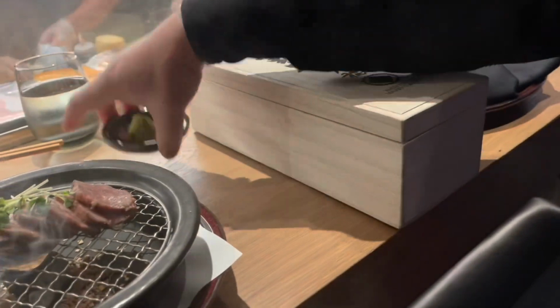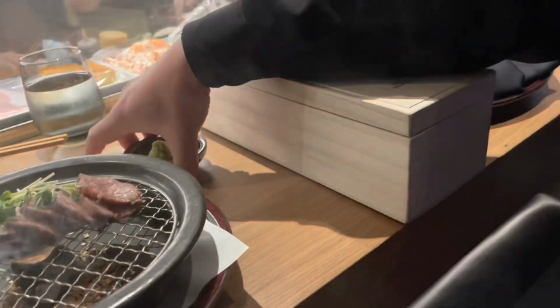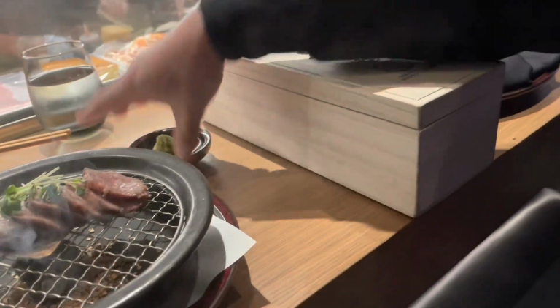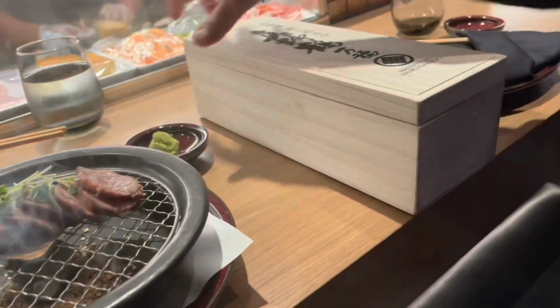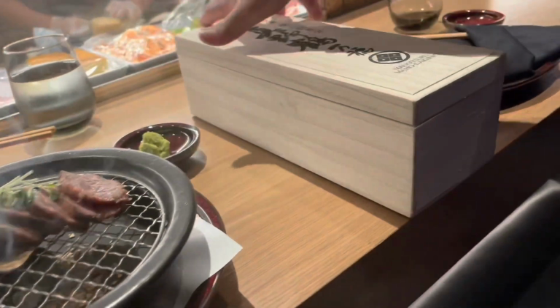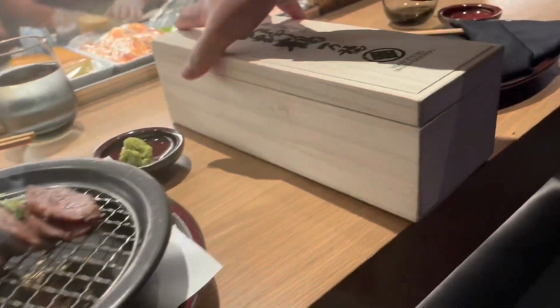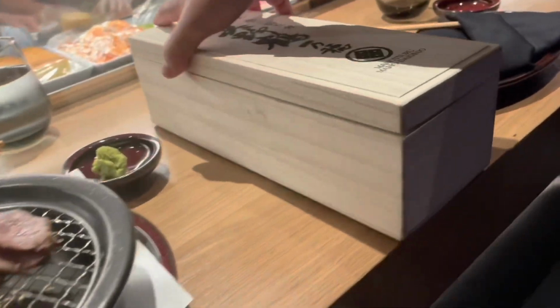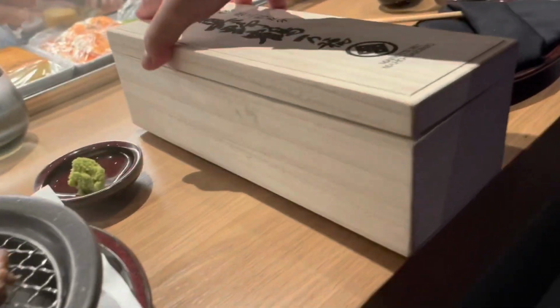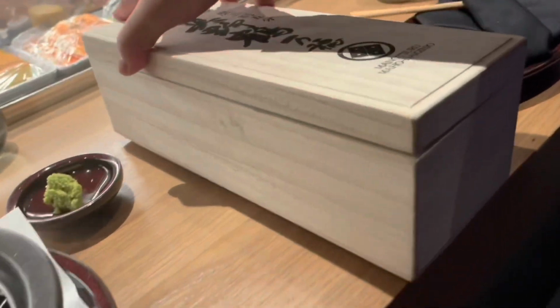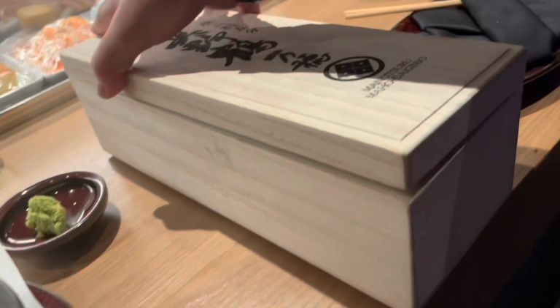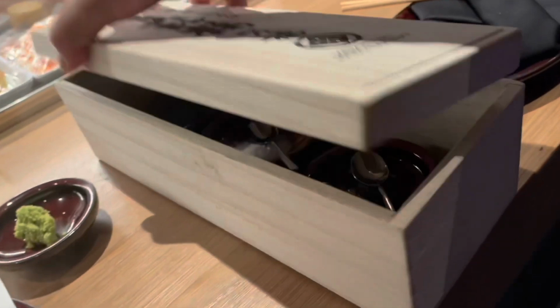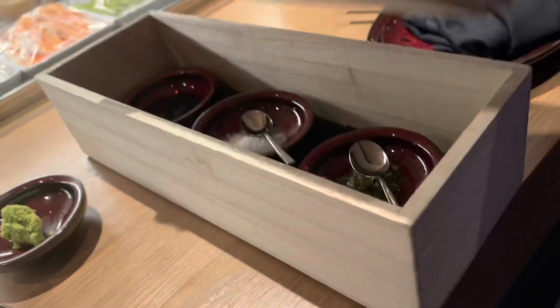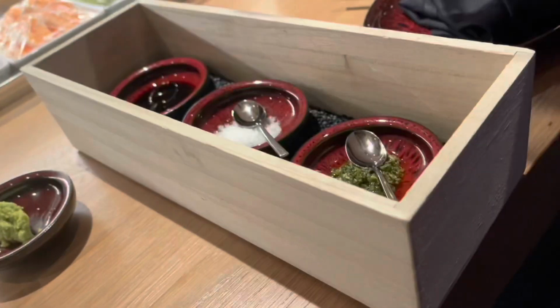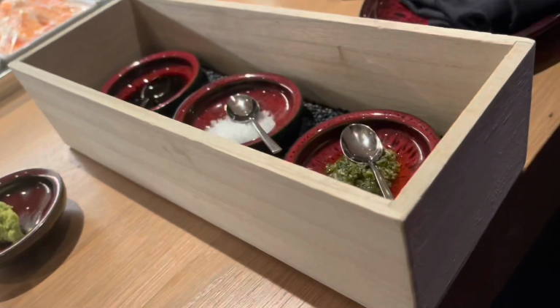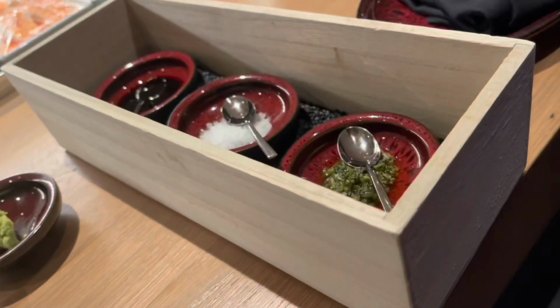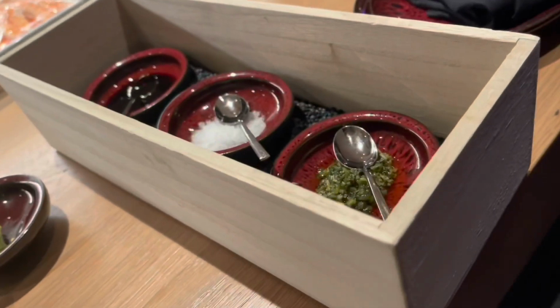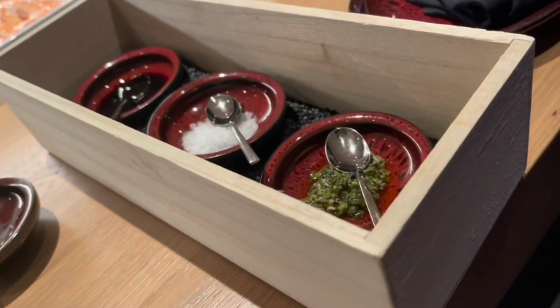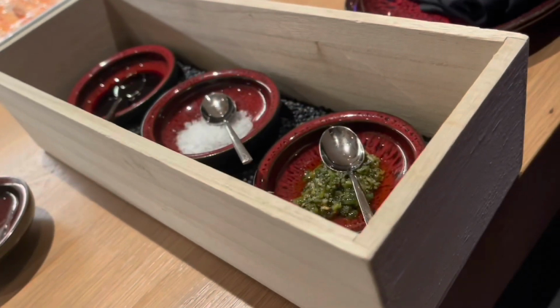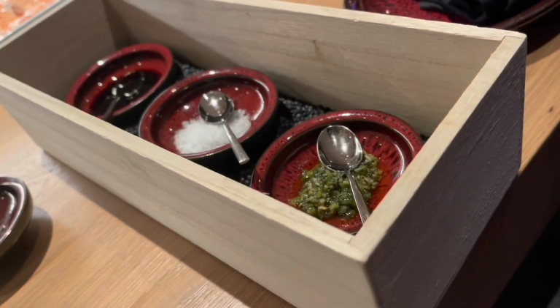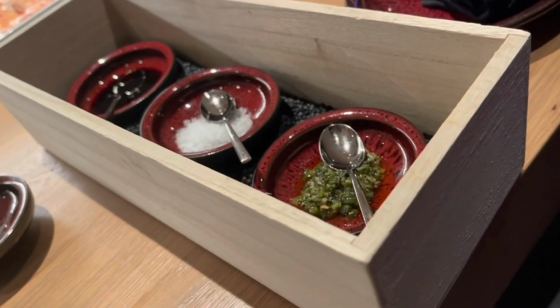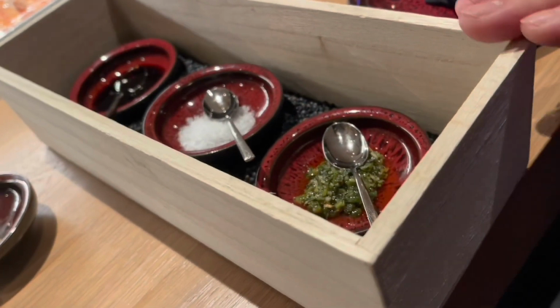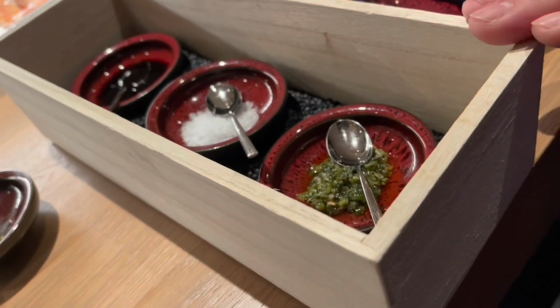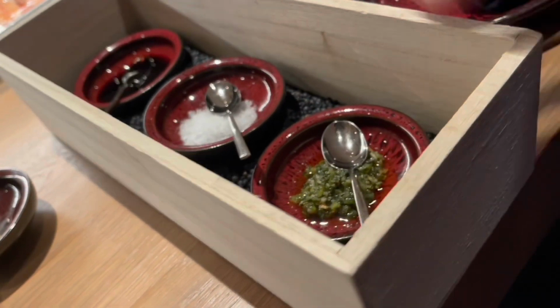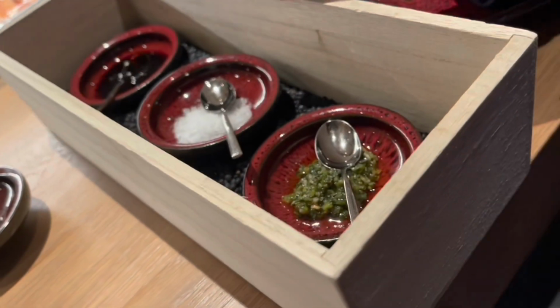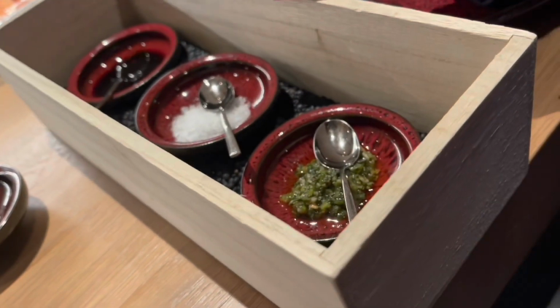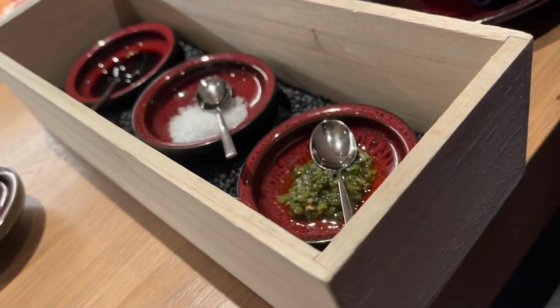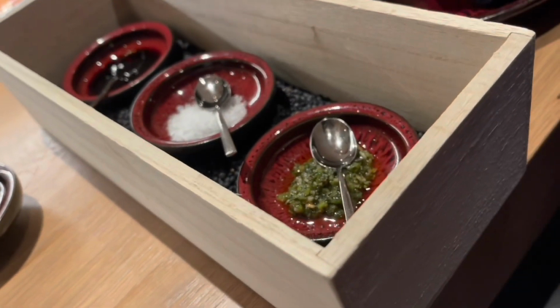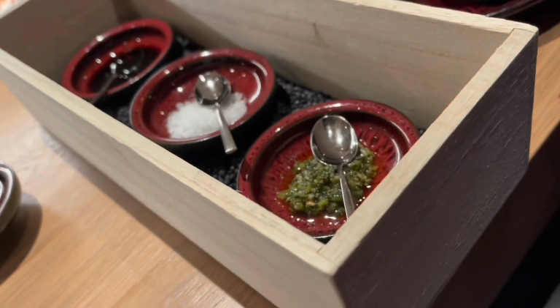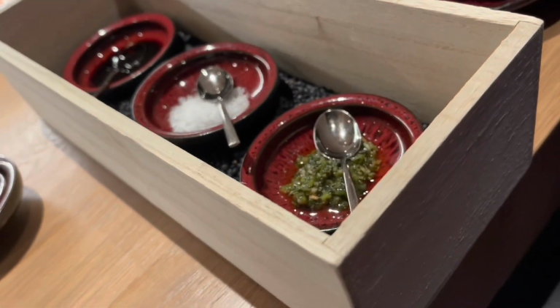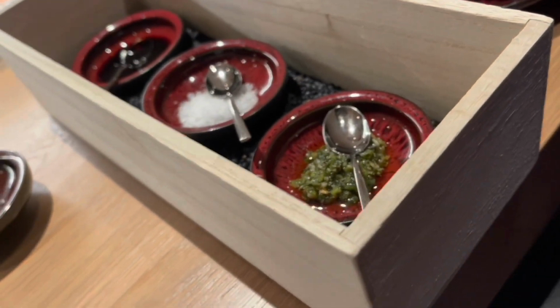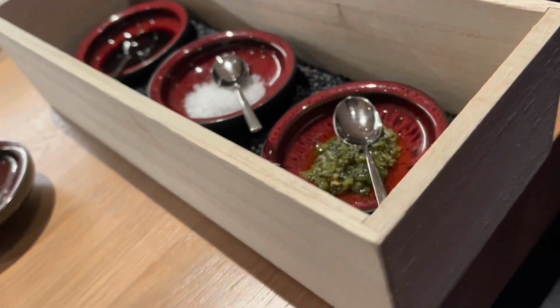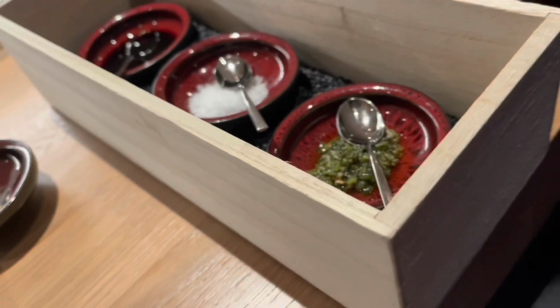We have sauces on the side and three other sauces. There's cherry sea salt on the side as well.